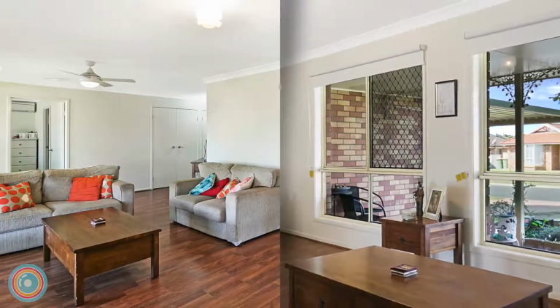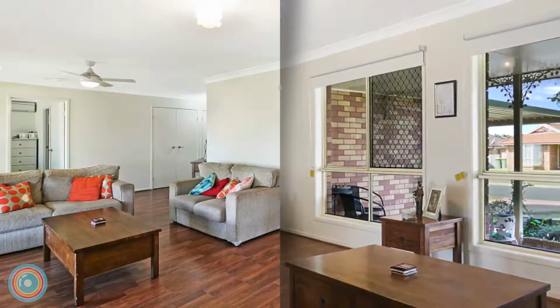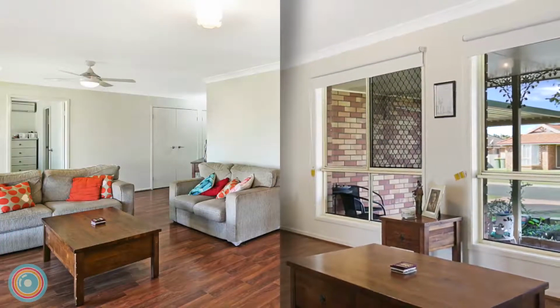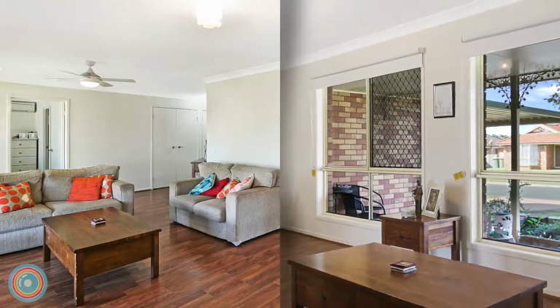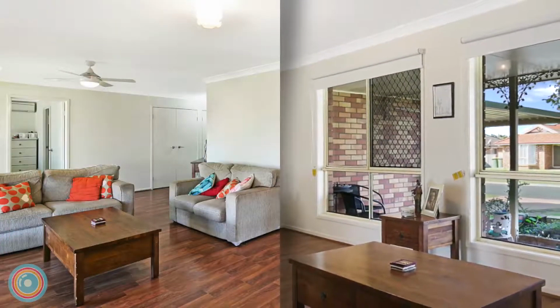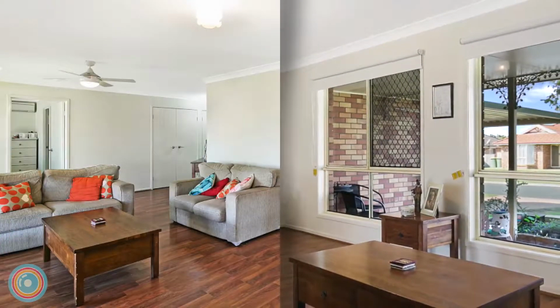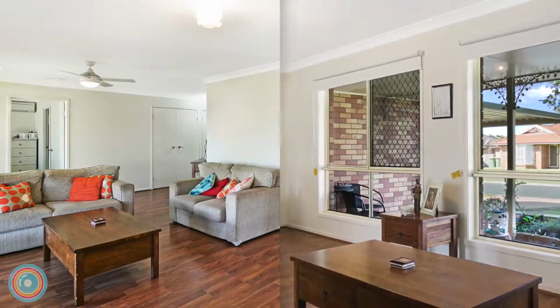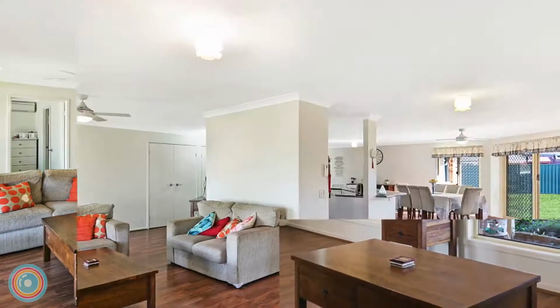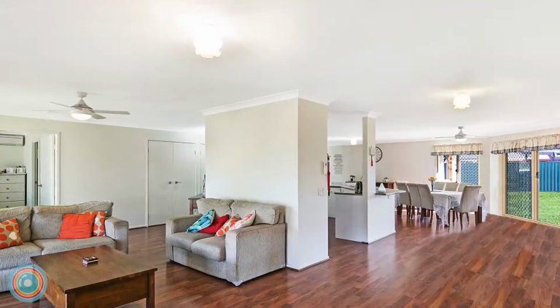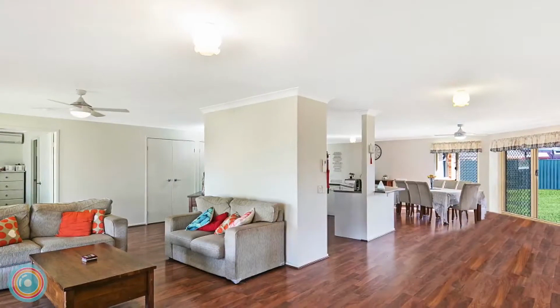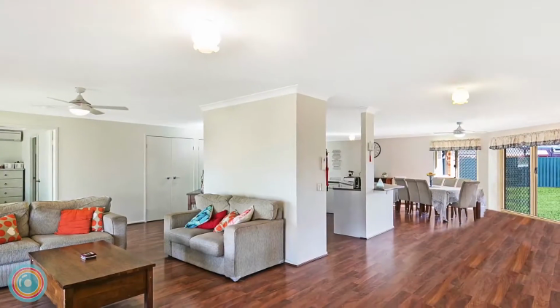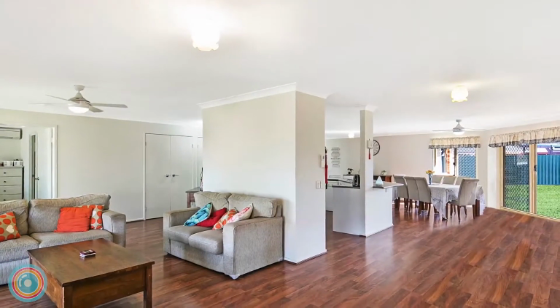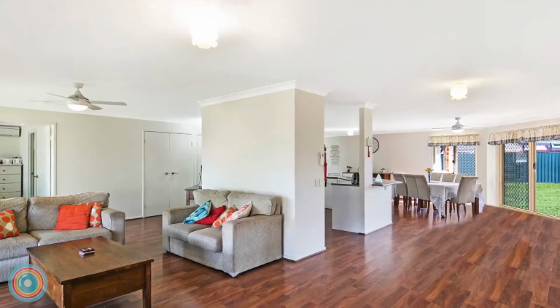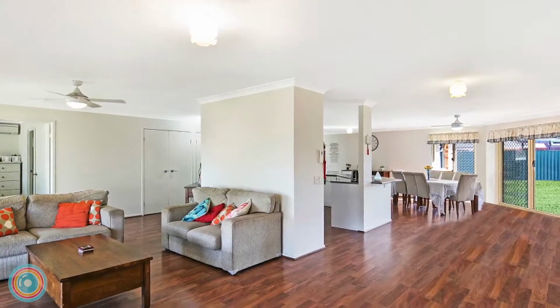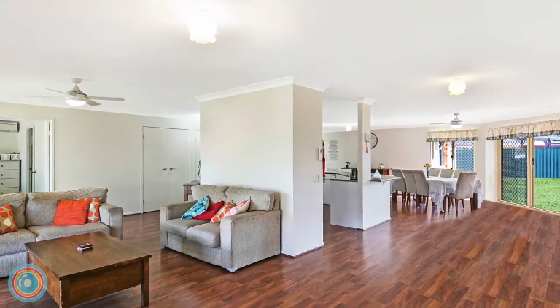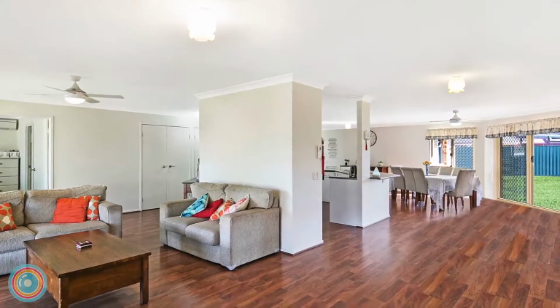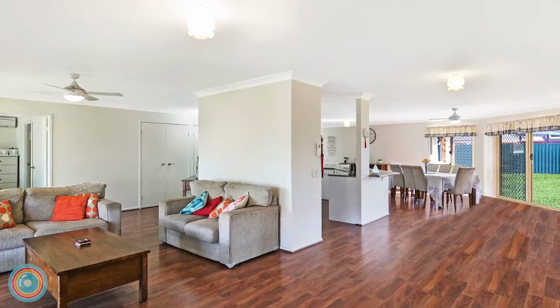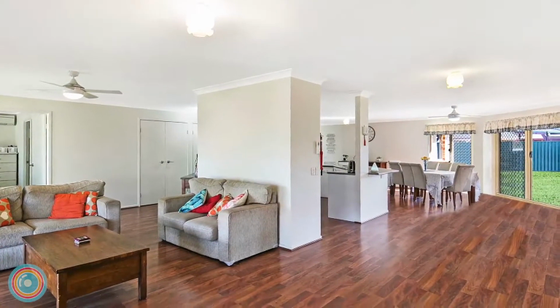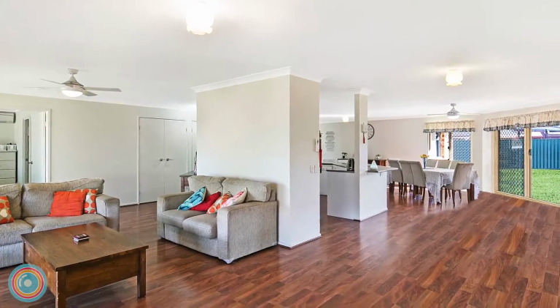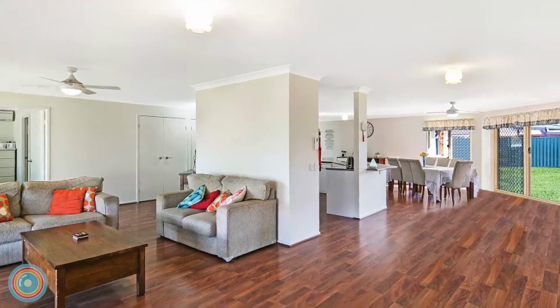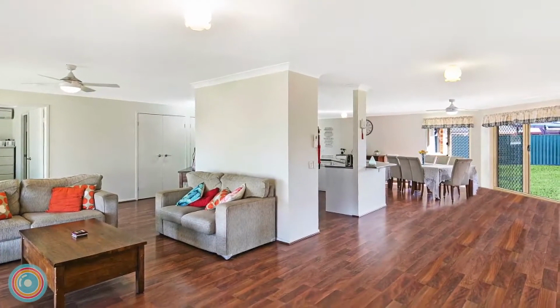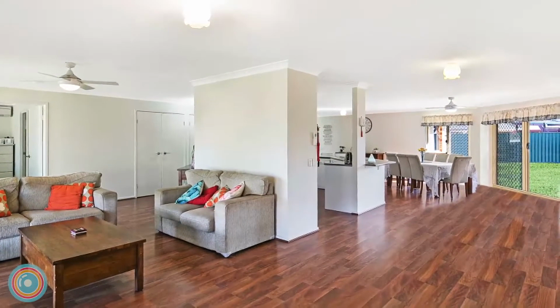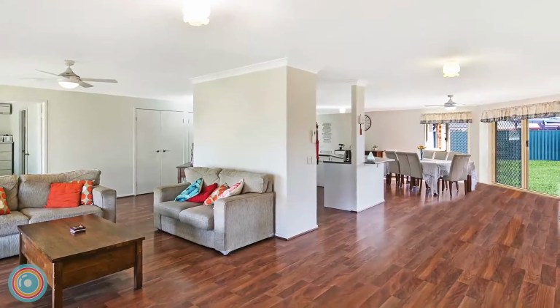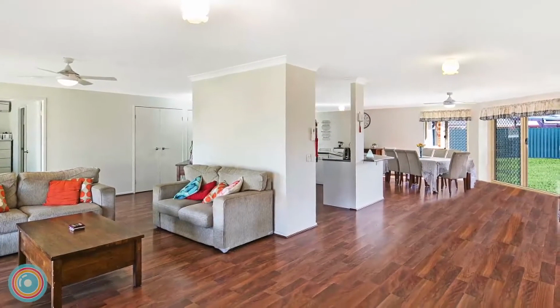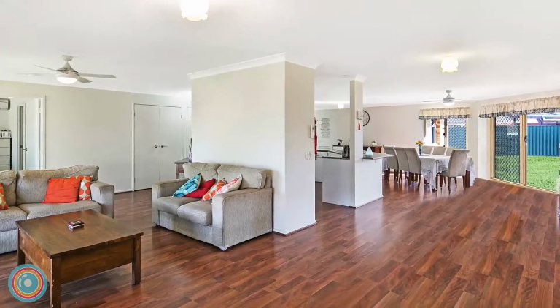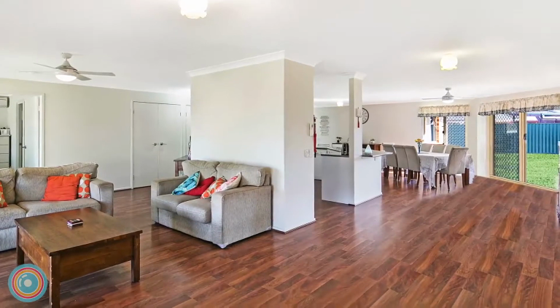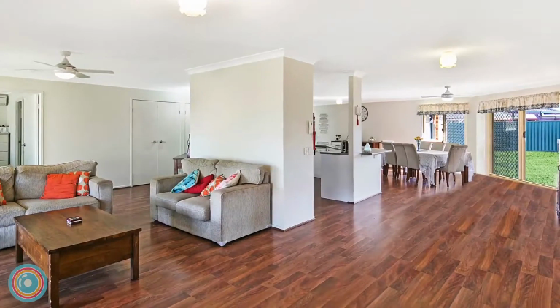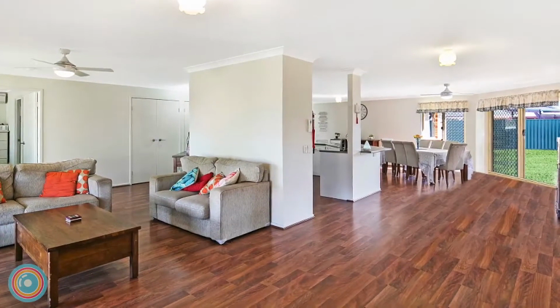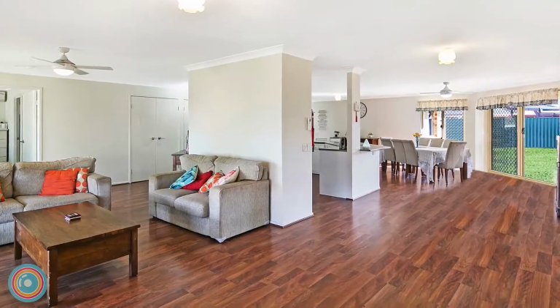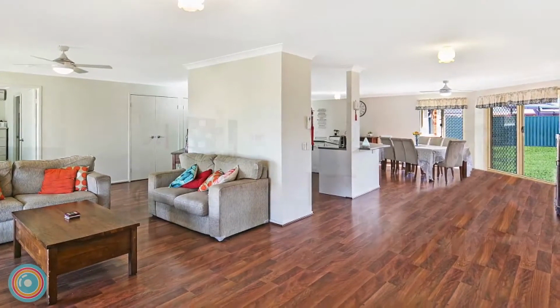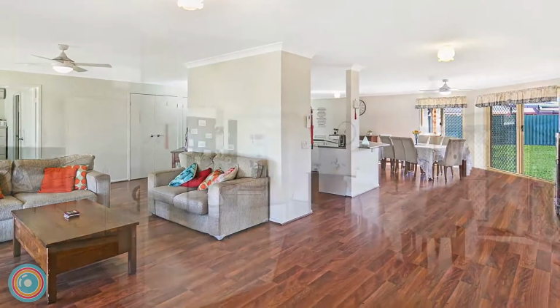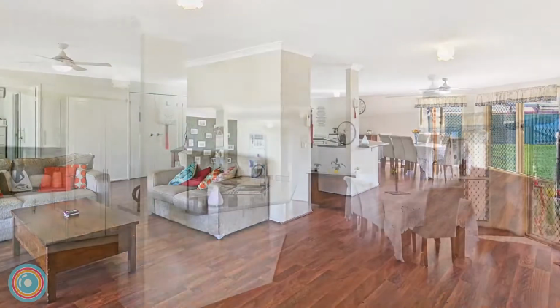The expansive open-plan living dining room features a stunning centre hub kitchen.